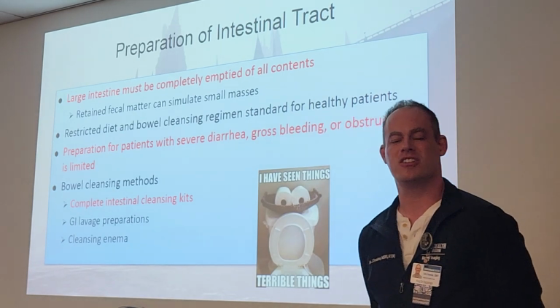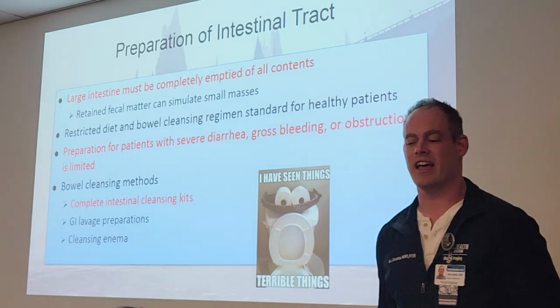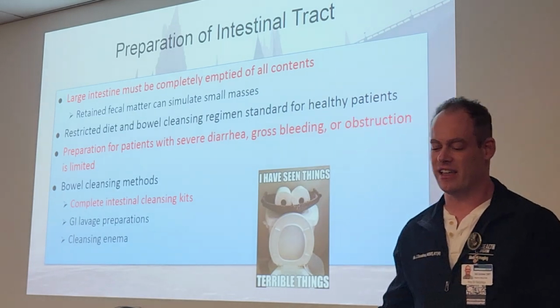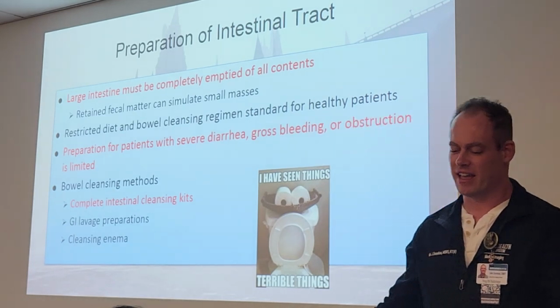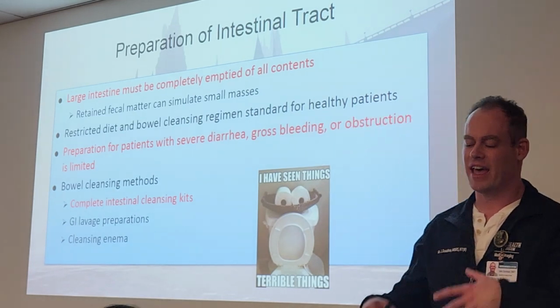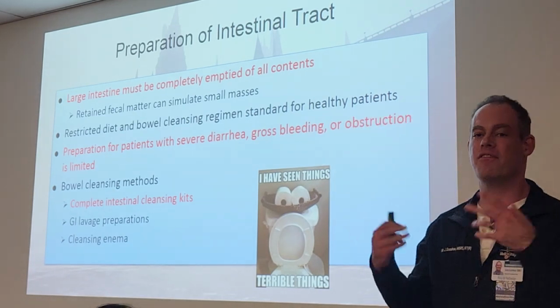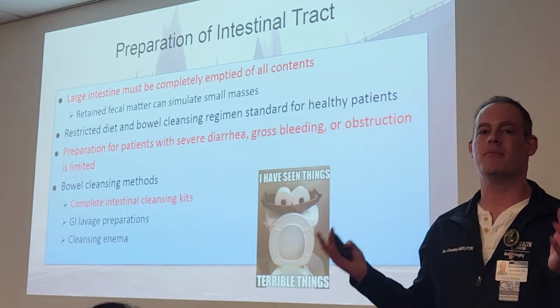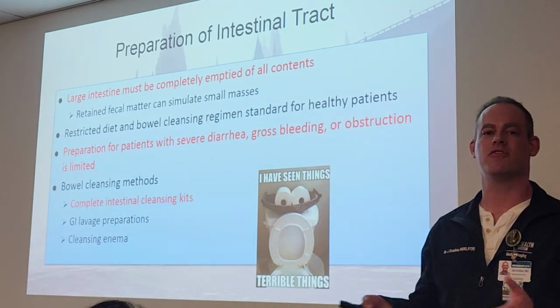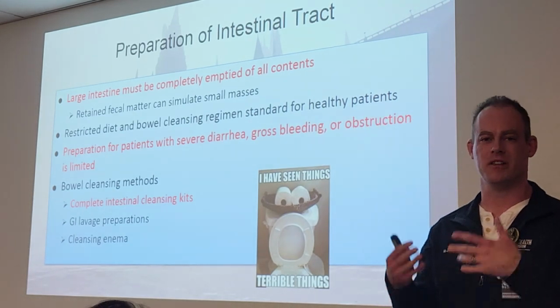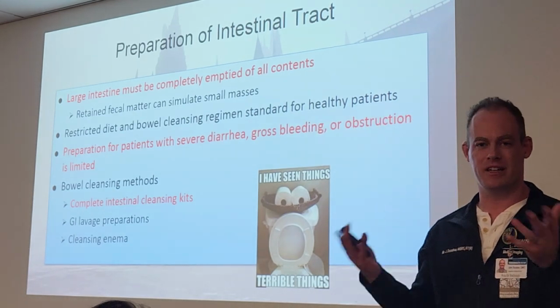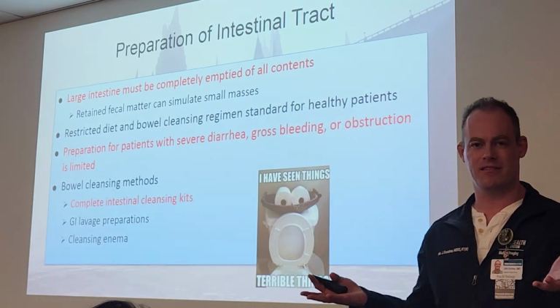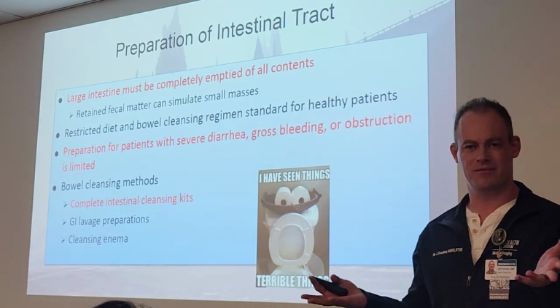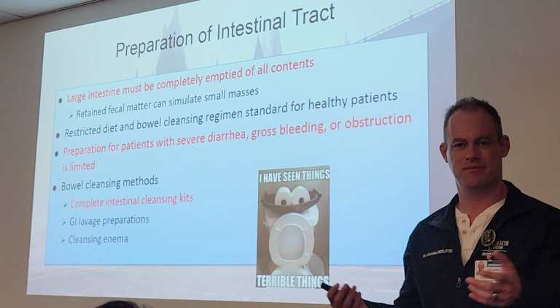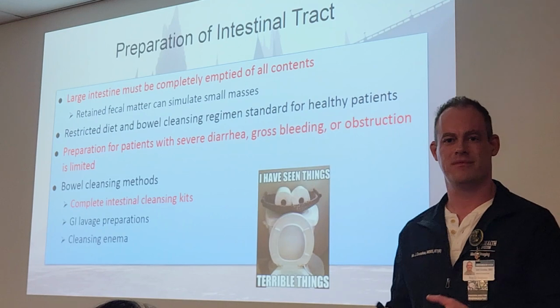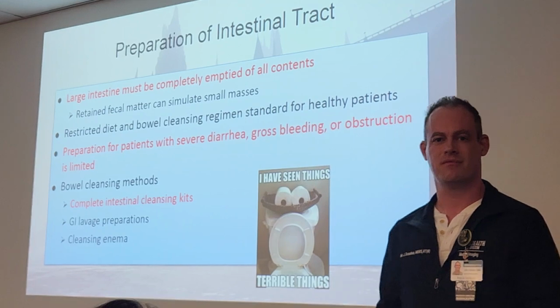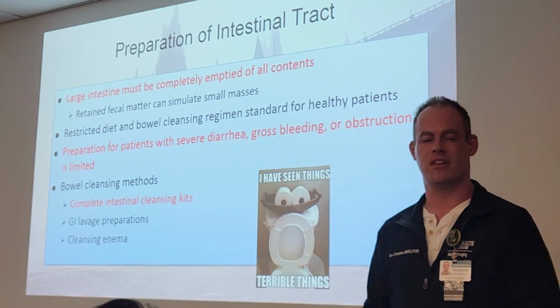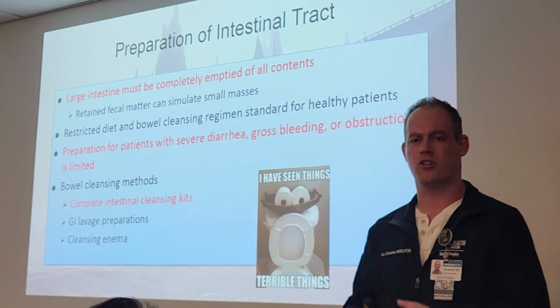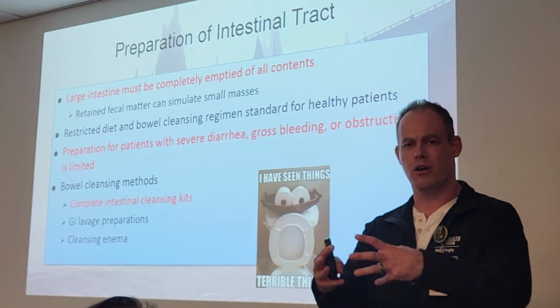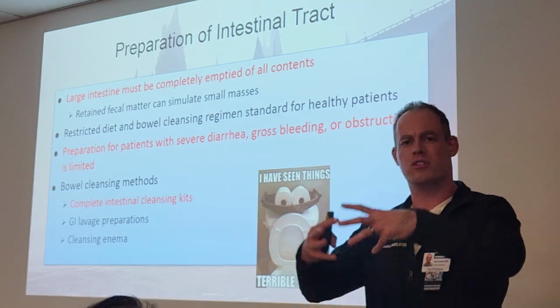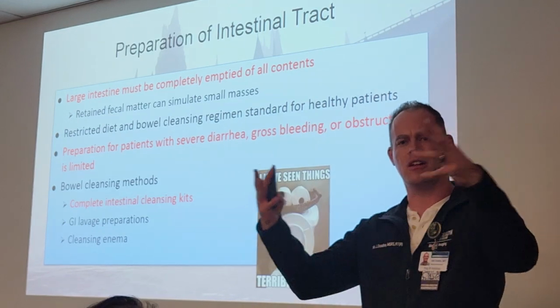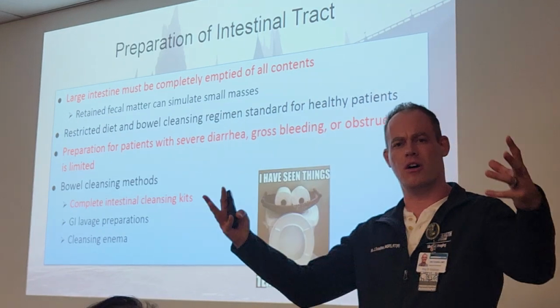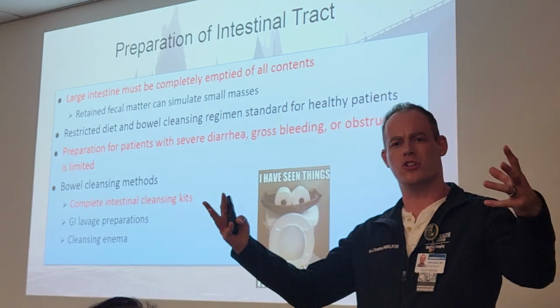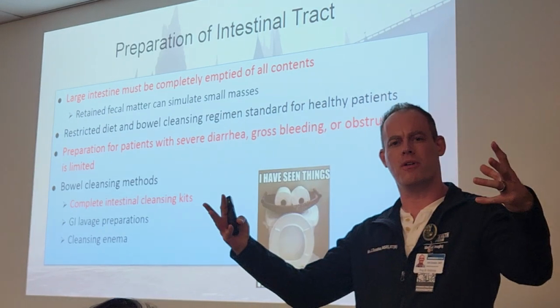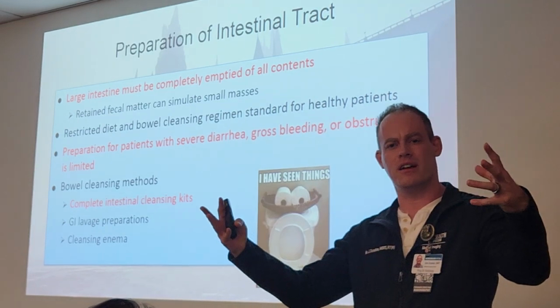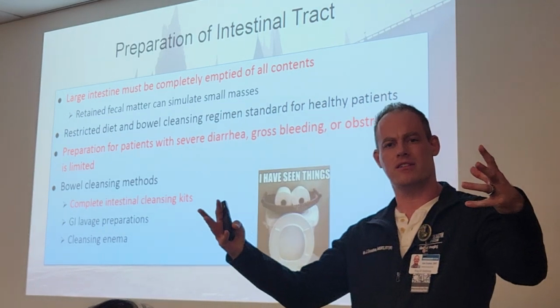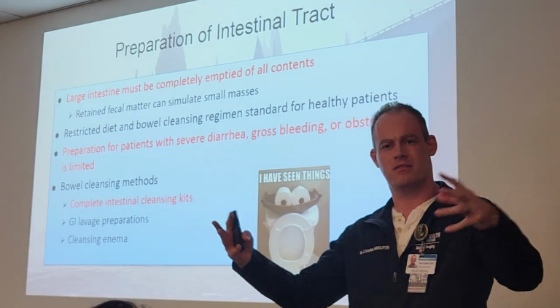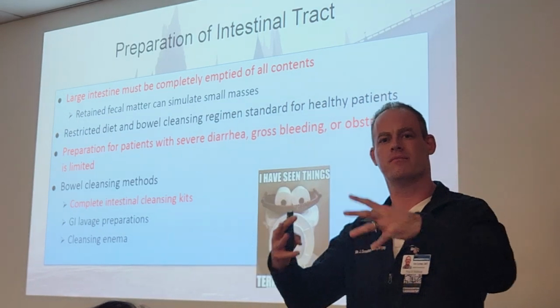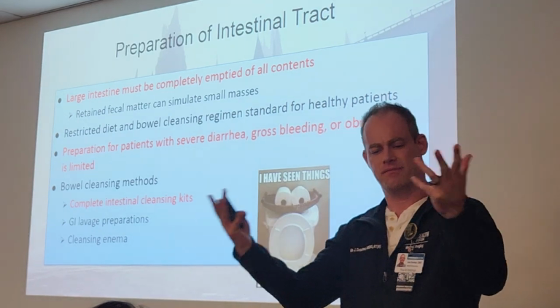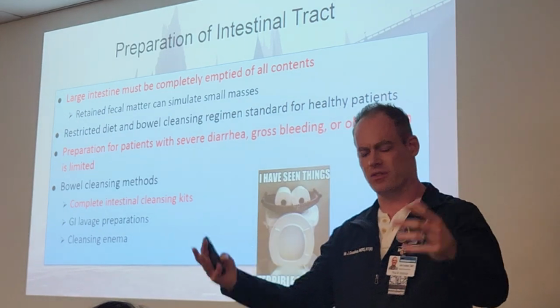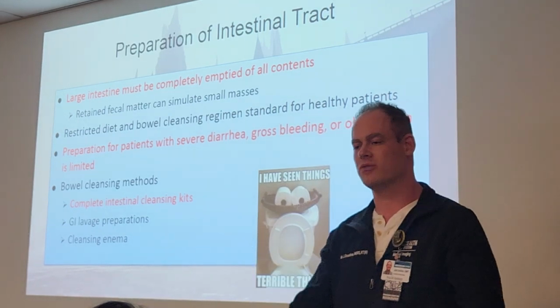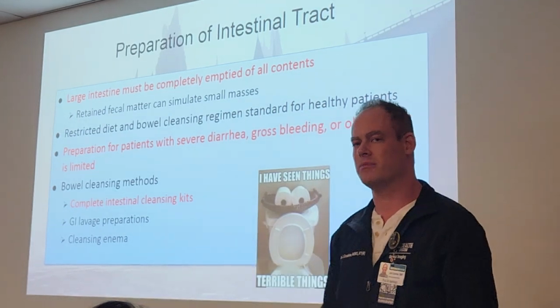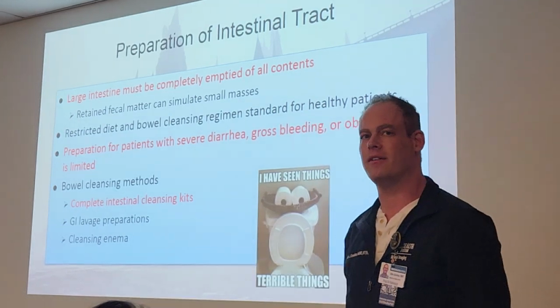Gross bleeding just means a heavy amount of bleeding — gross as in a large amount.